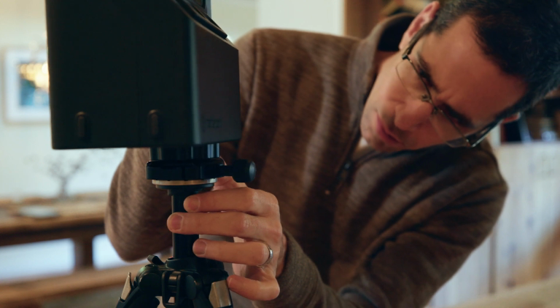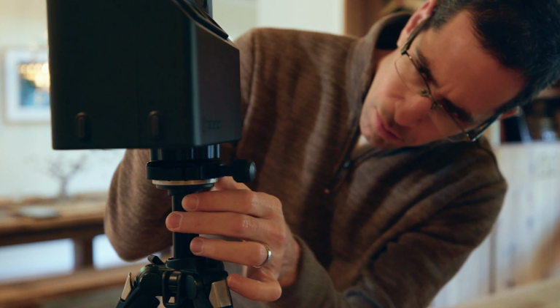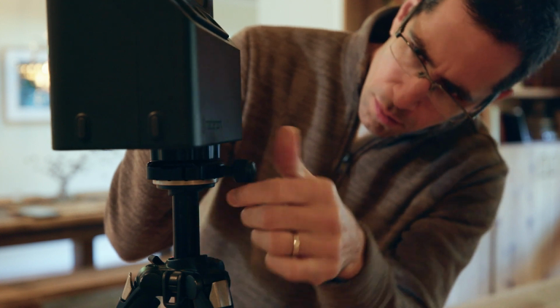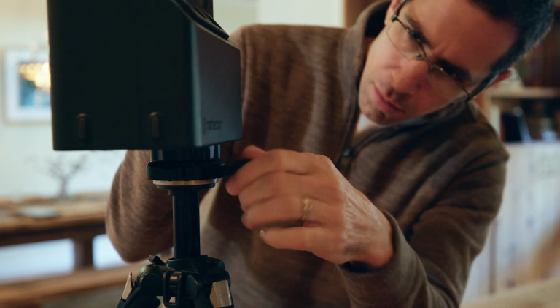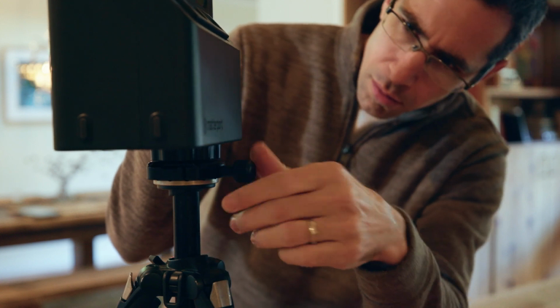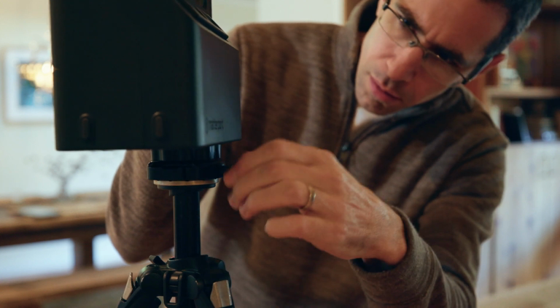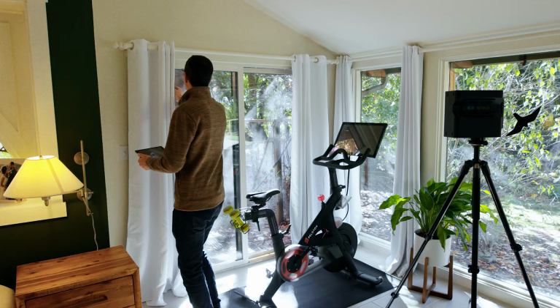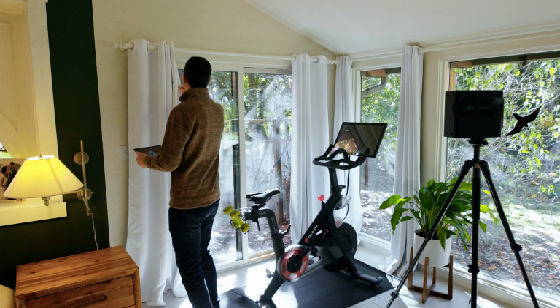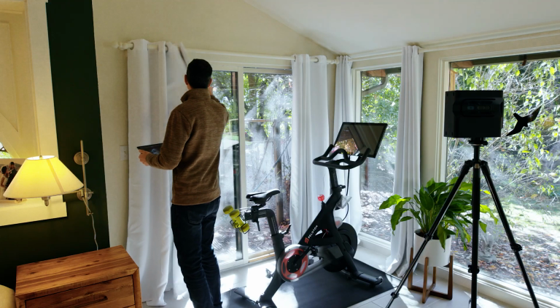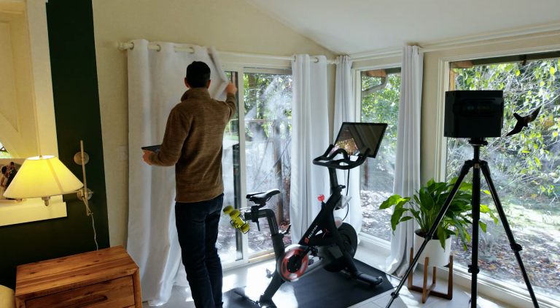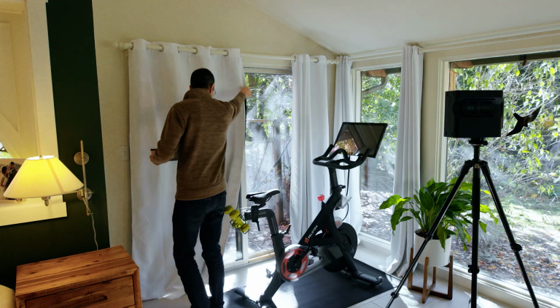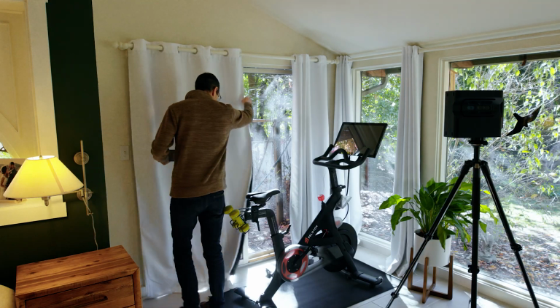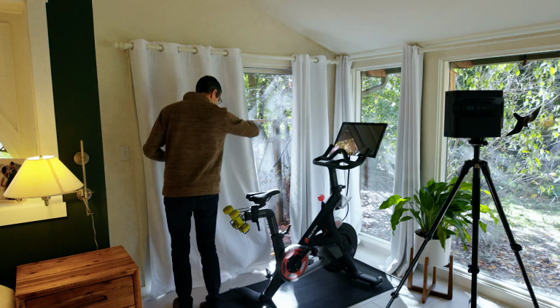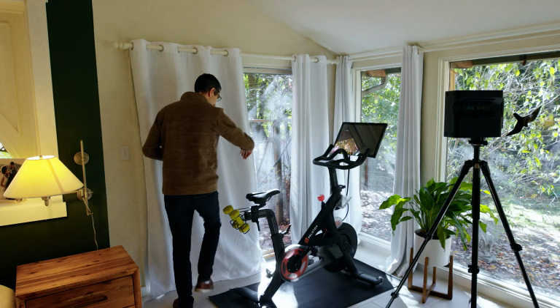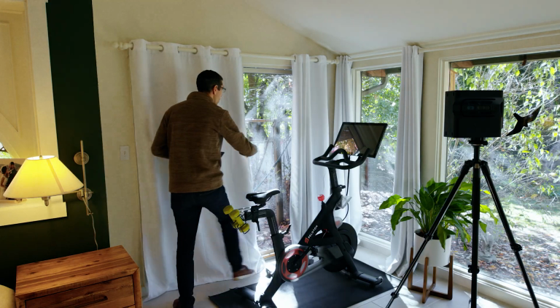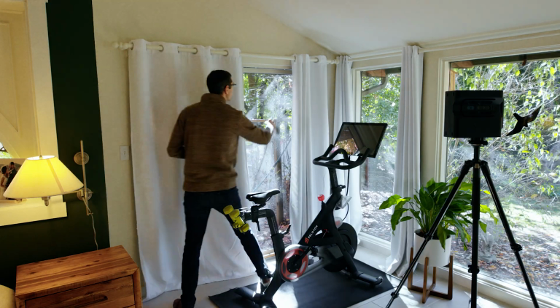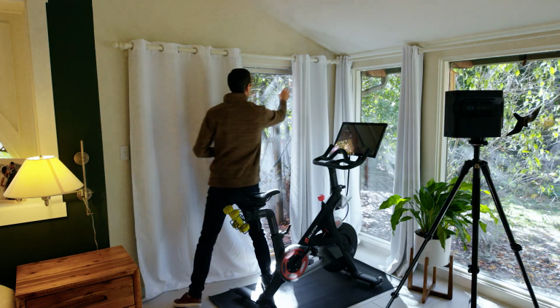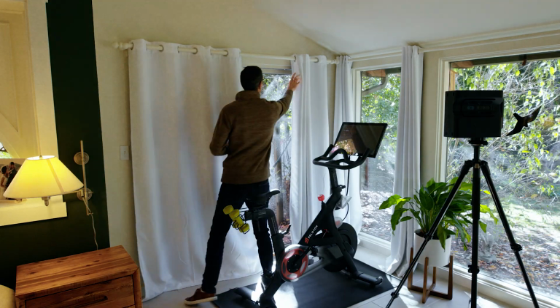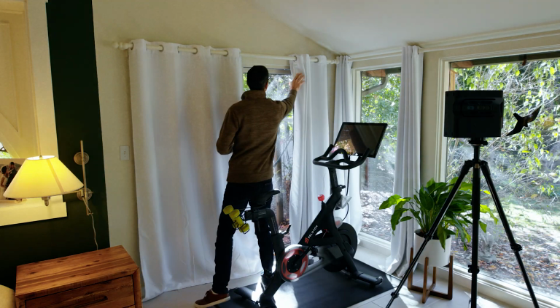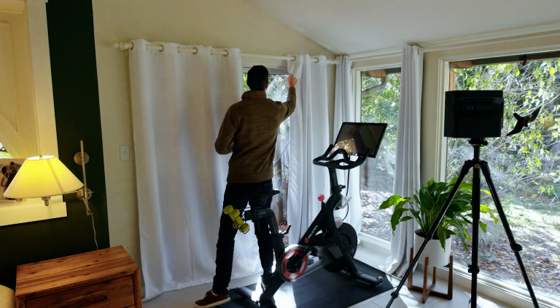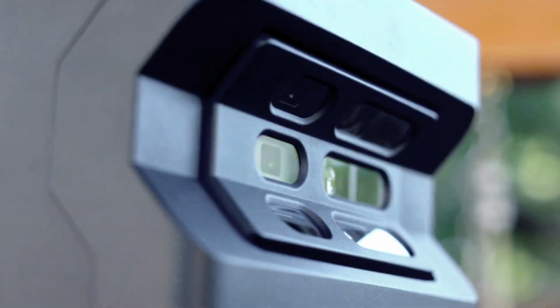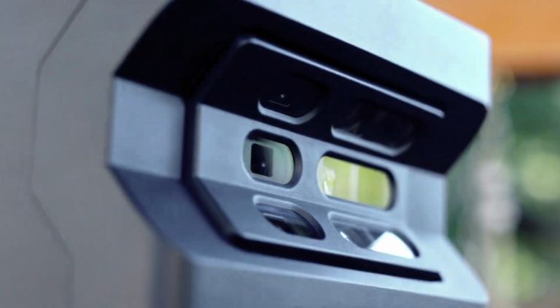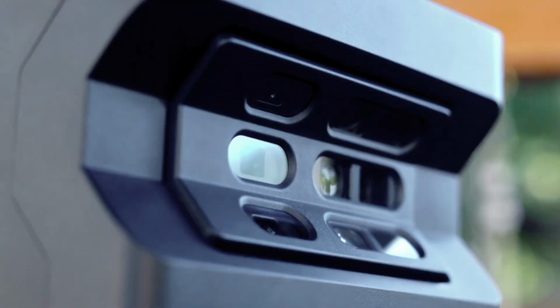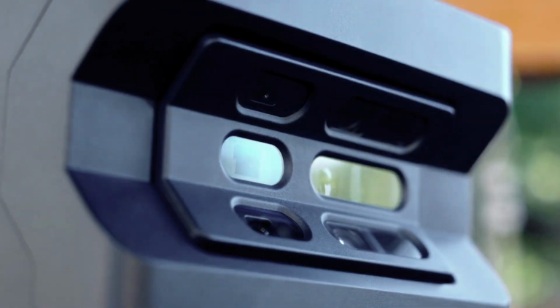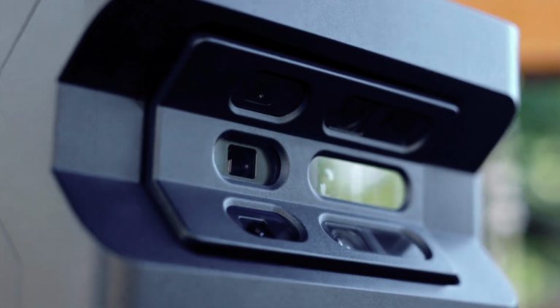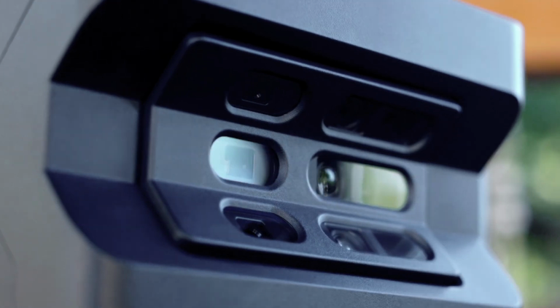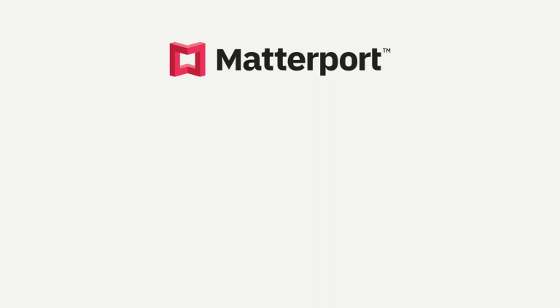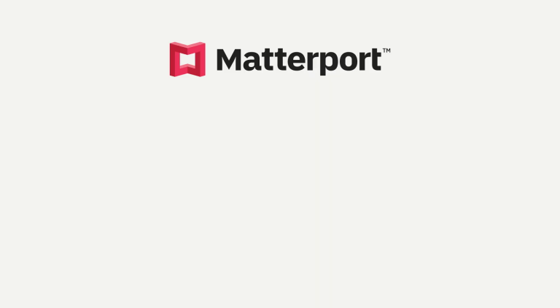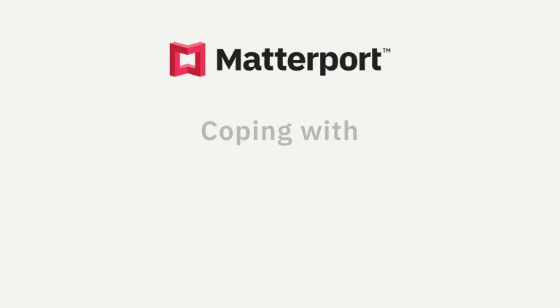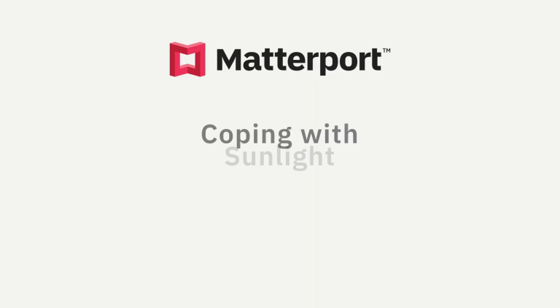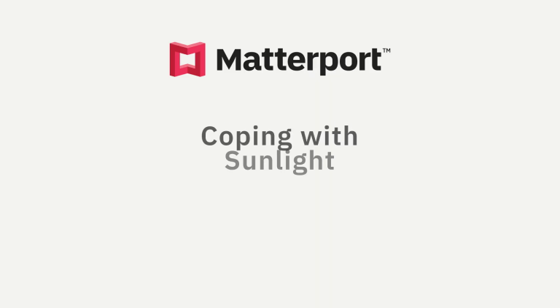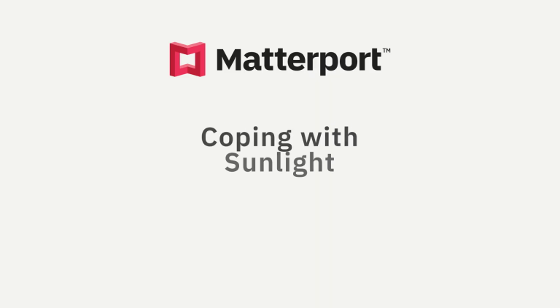Hey Matterporters, I'm Amir and in this video I'll talk about coping with sunlight when scanning with the Matterport Pro 2 camera.